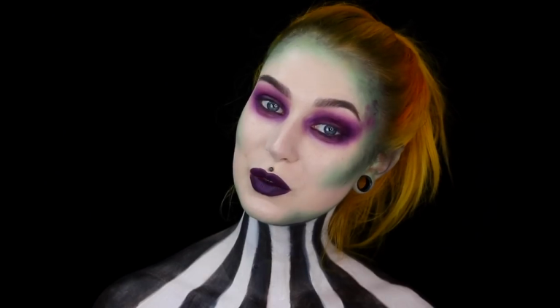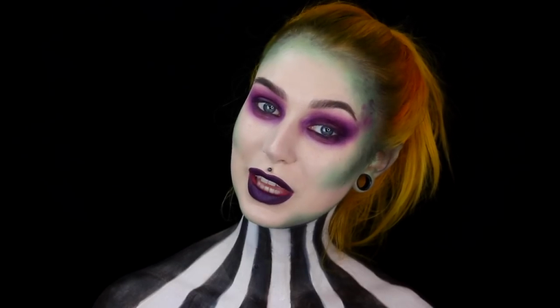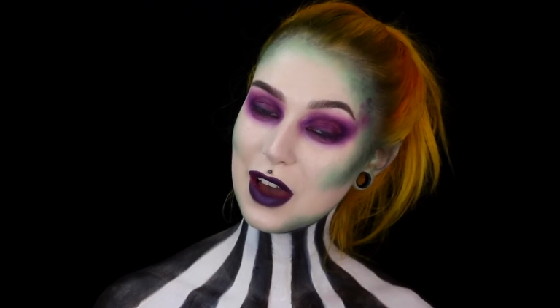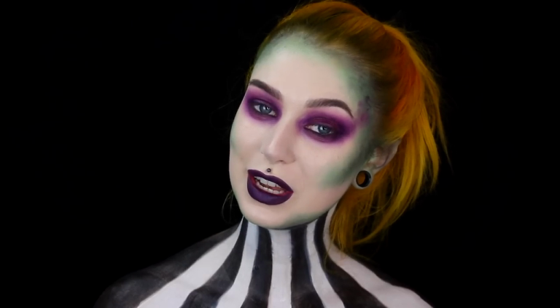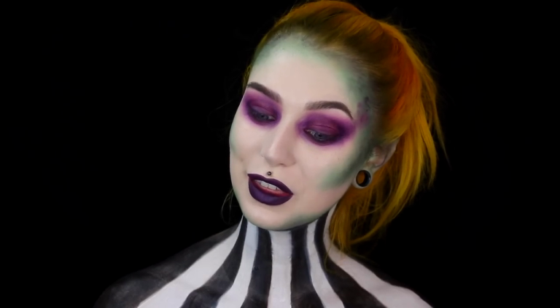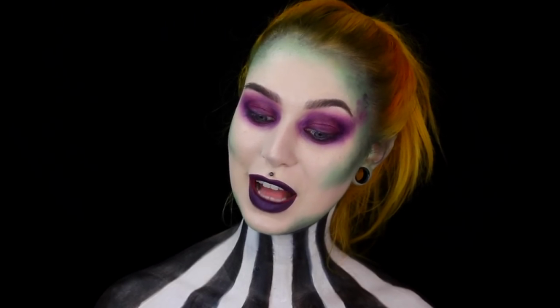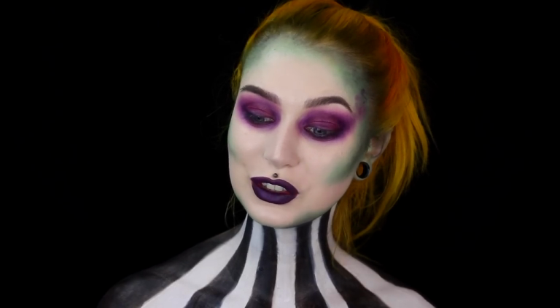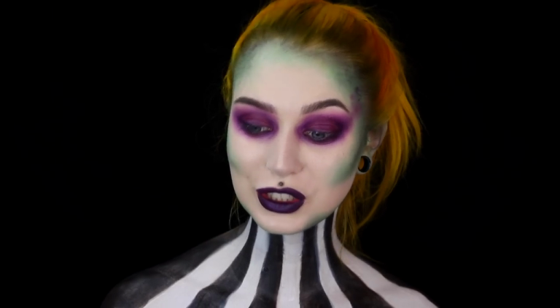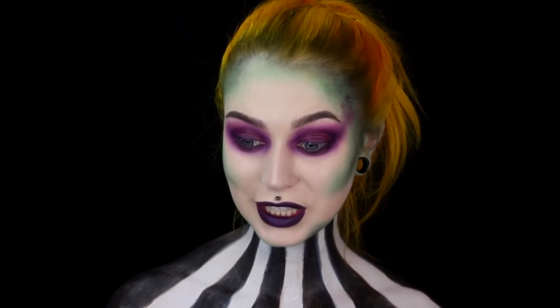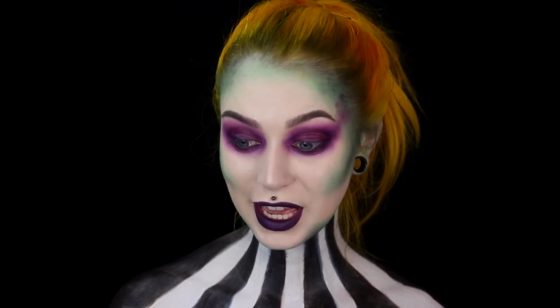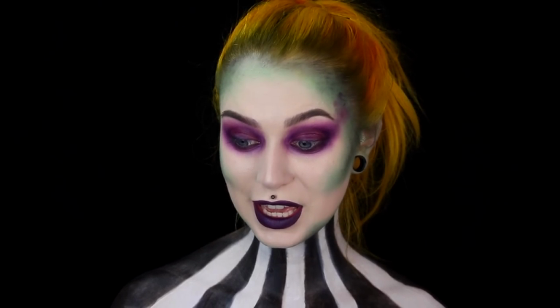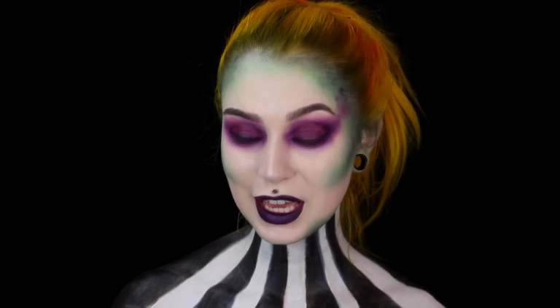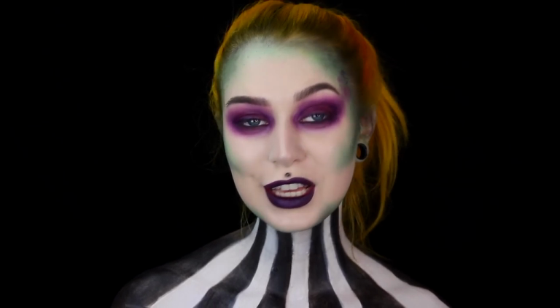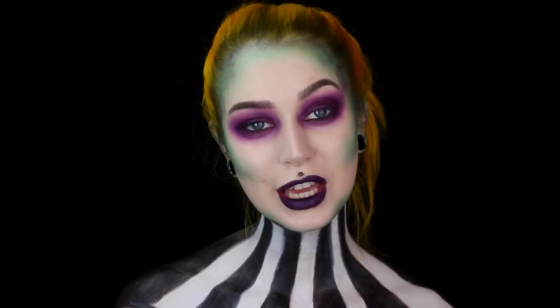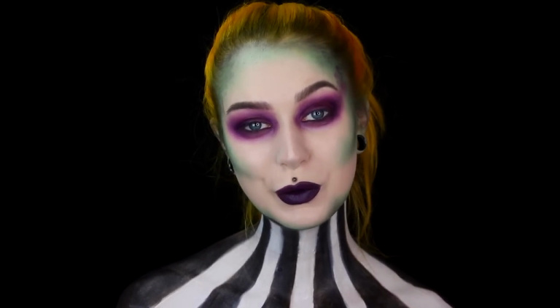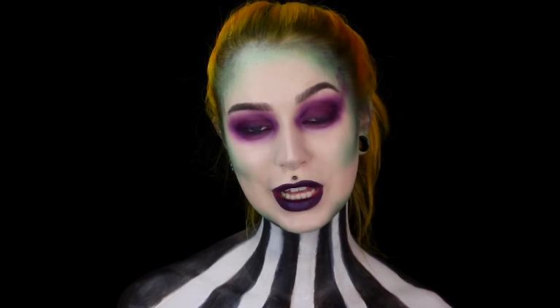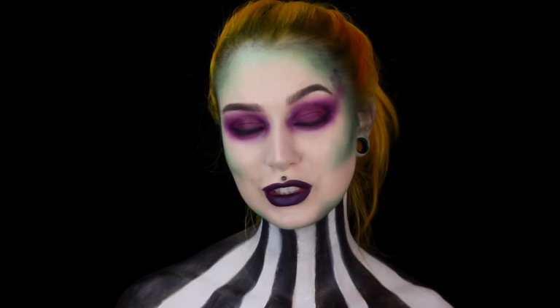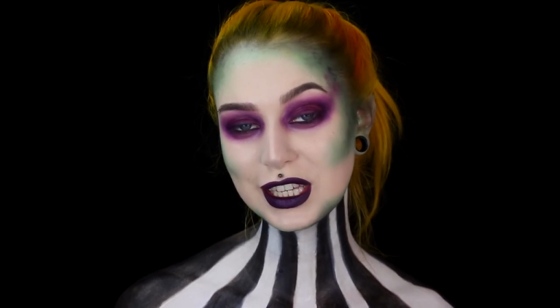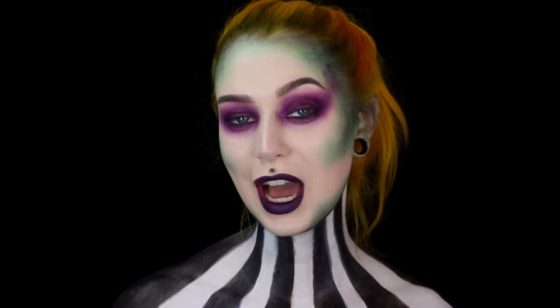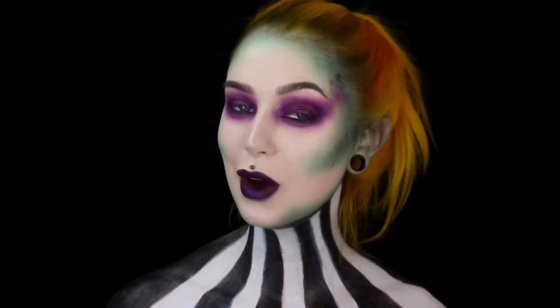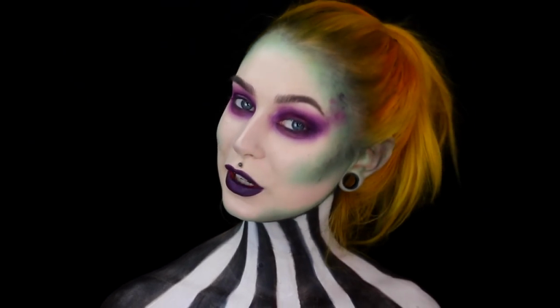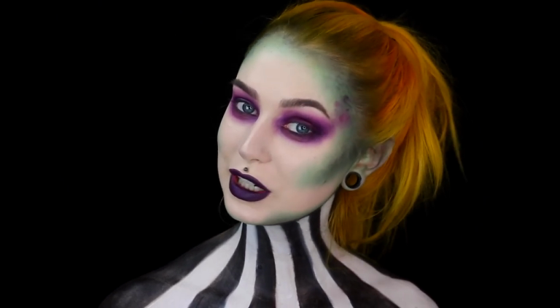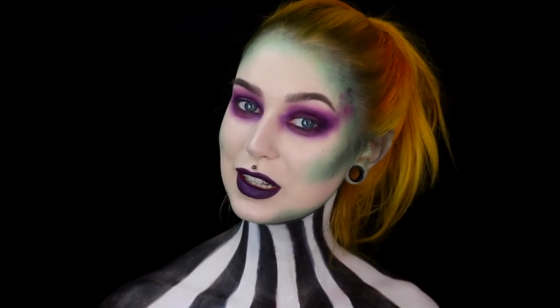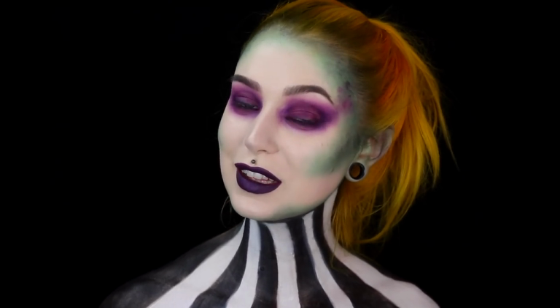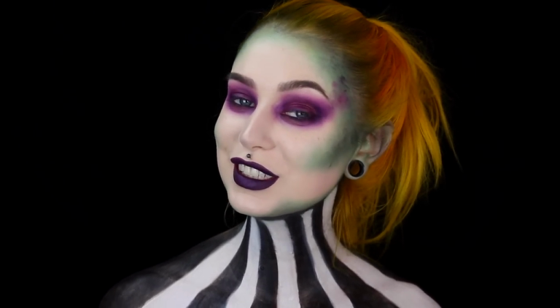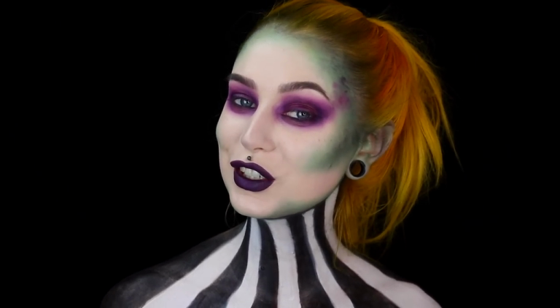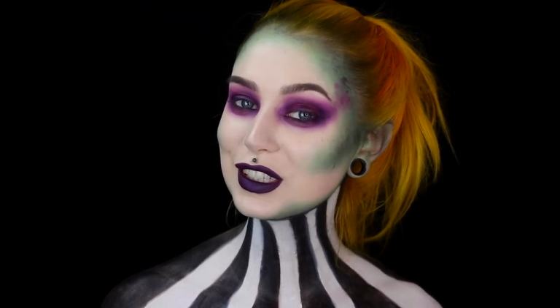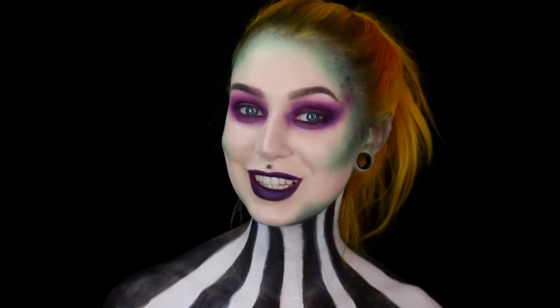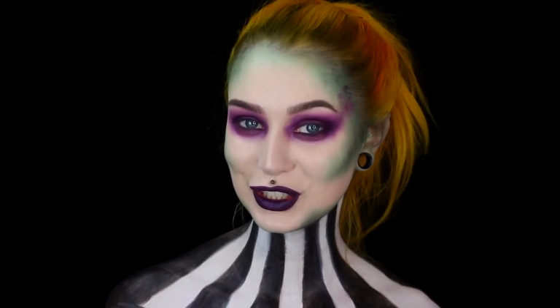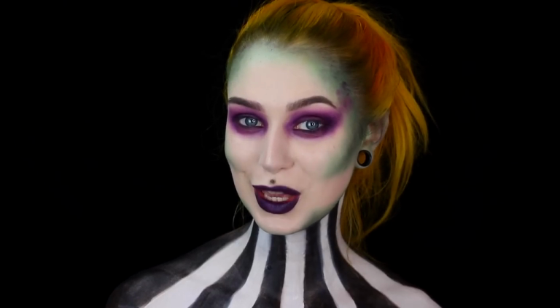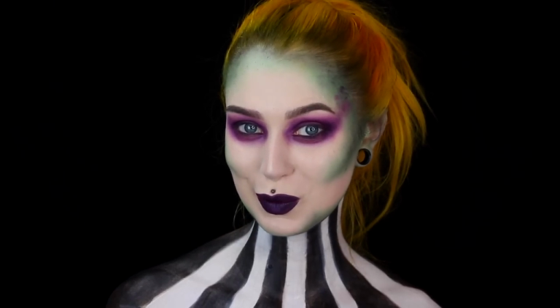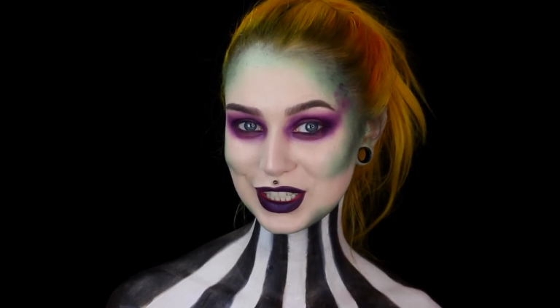I don't really have anything else to say. If you would like to see how I created this look, then just keep on watching.